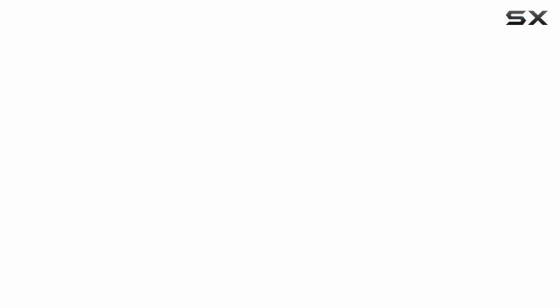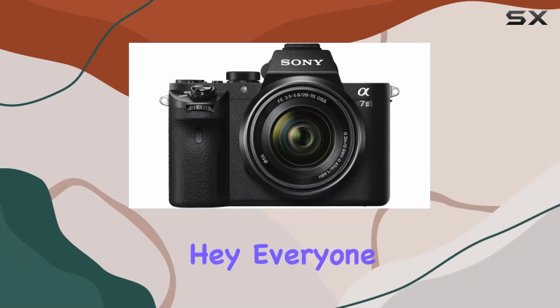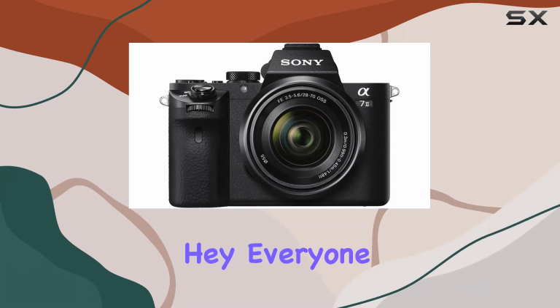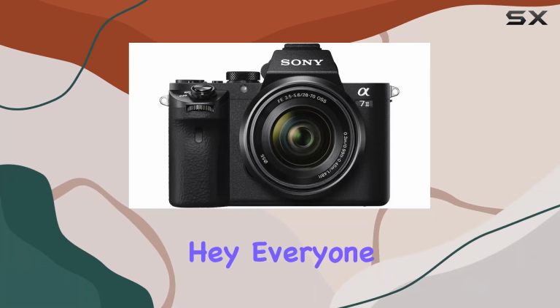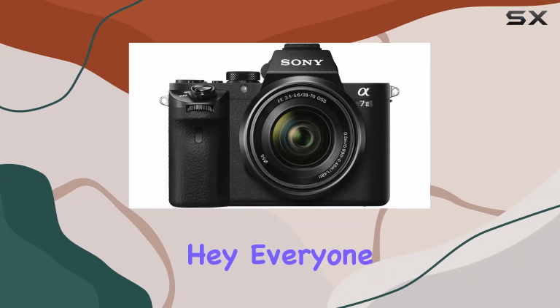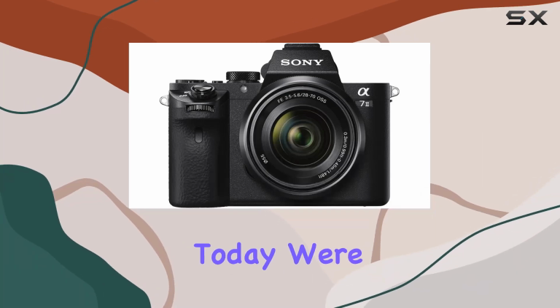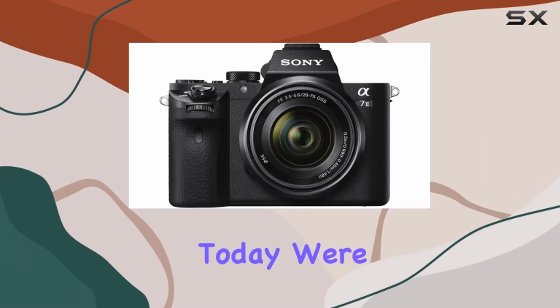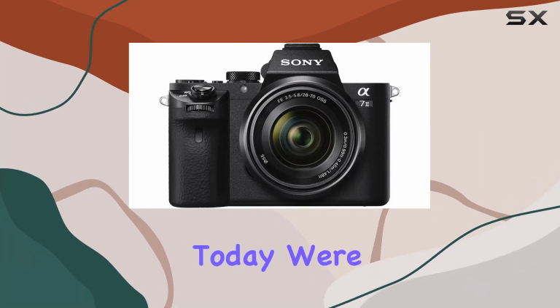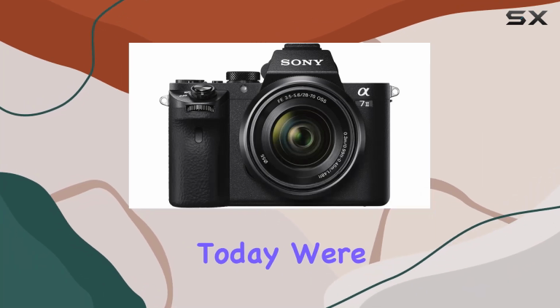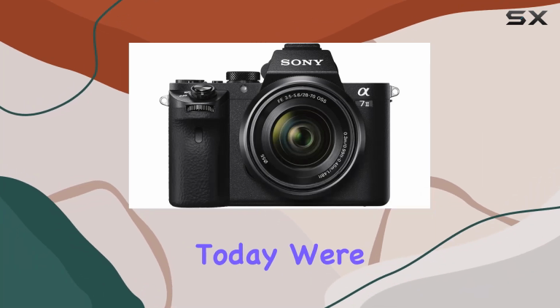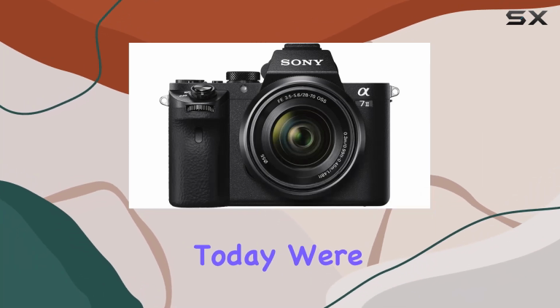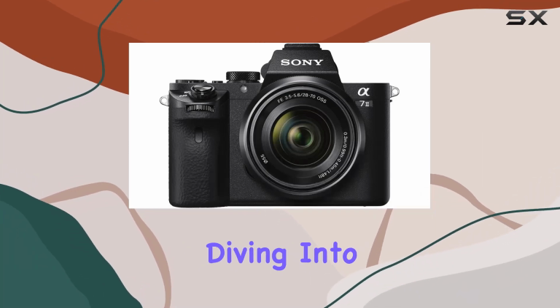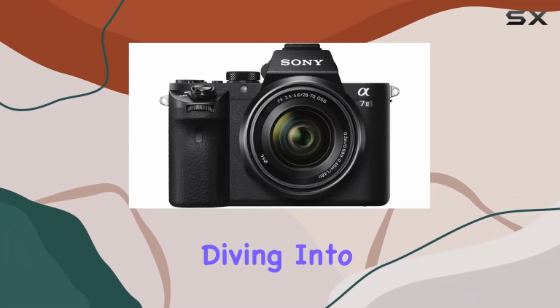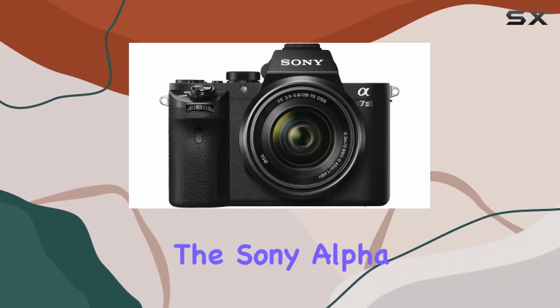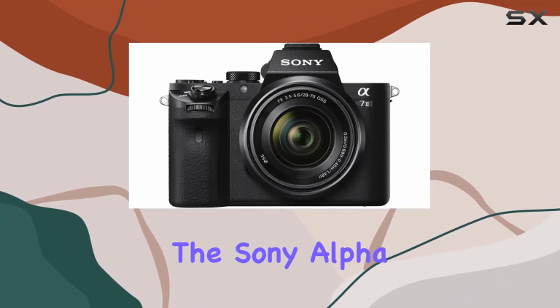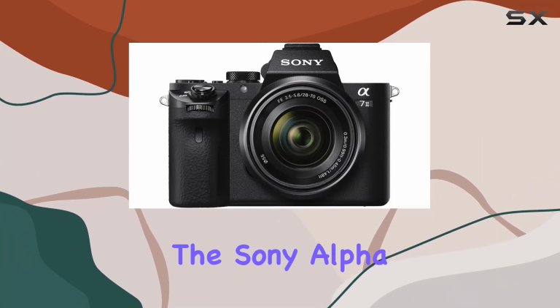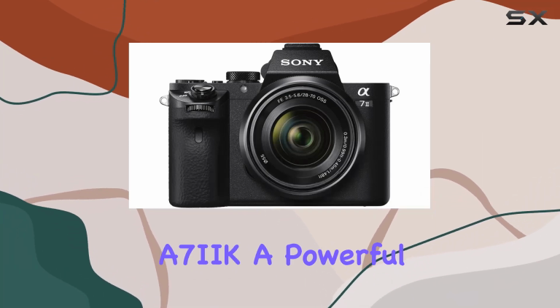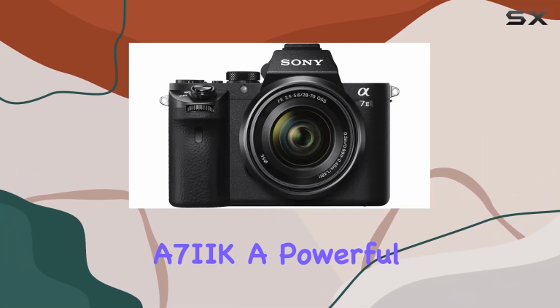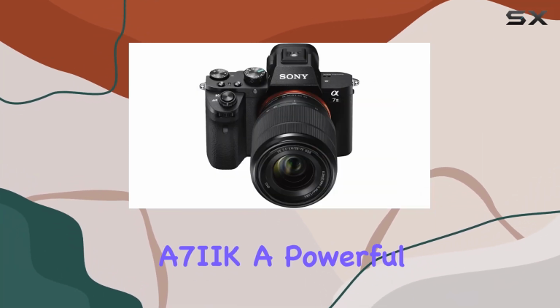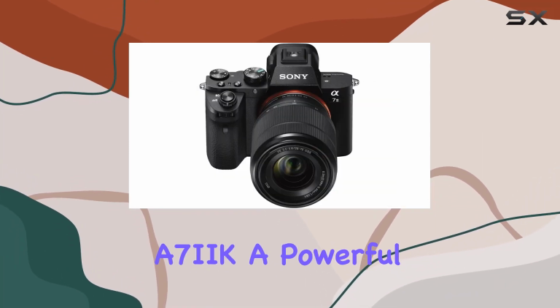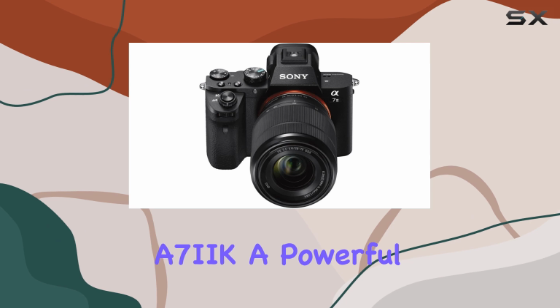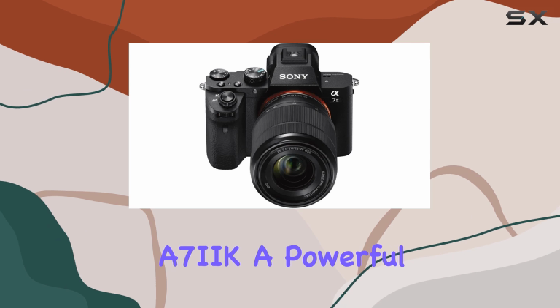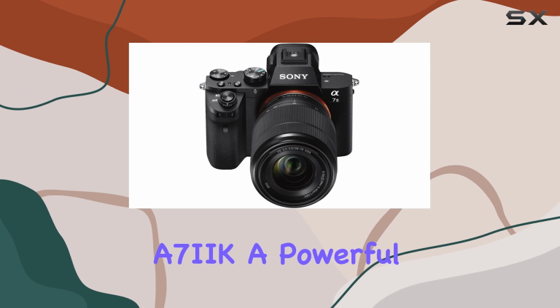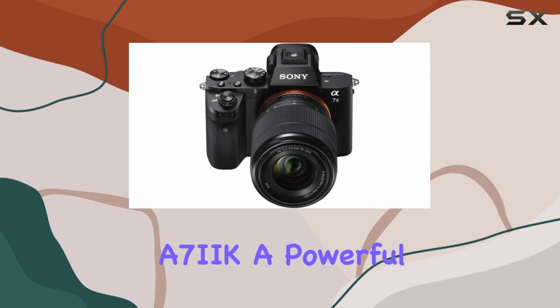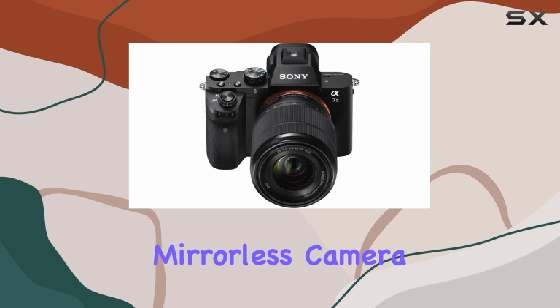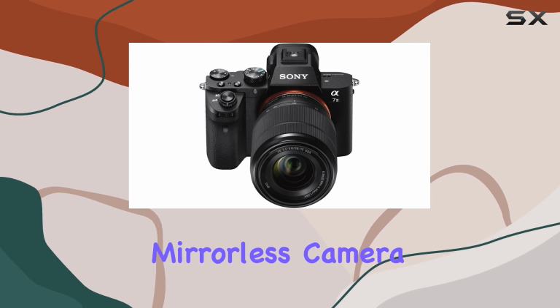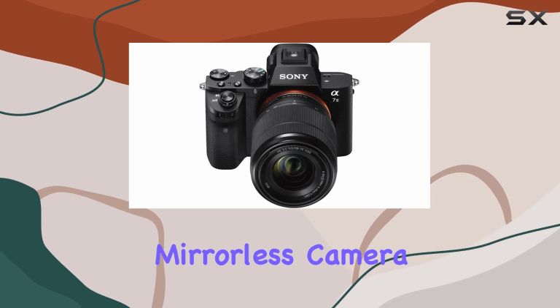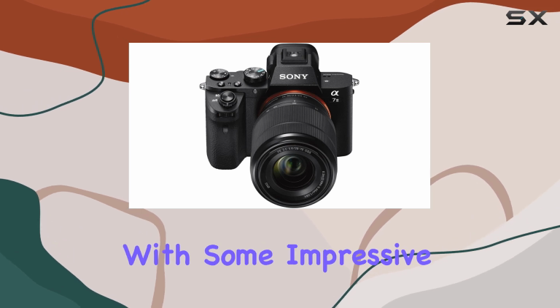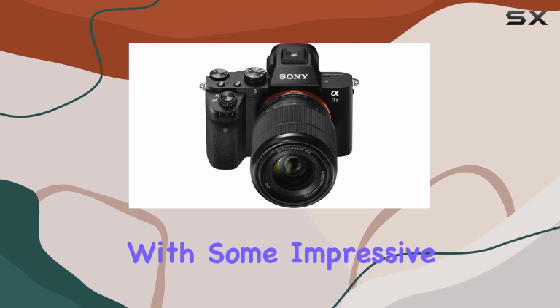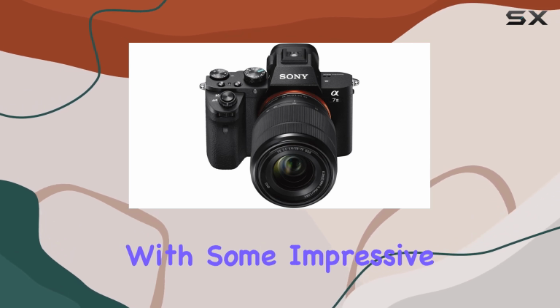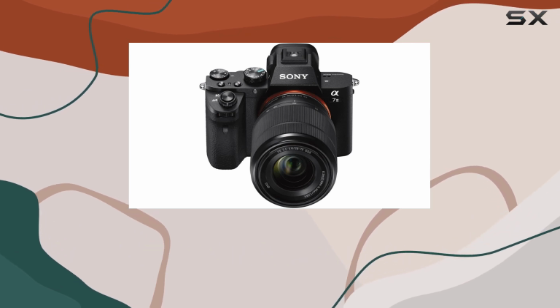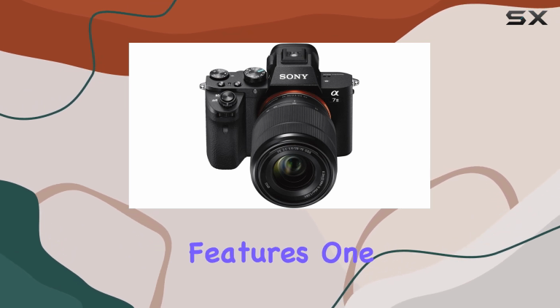Hey everyone! Today we're diving into the Sony Alpha A7 III, a powerful mirrorless camera with some impressive features.